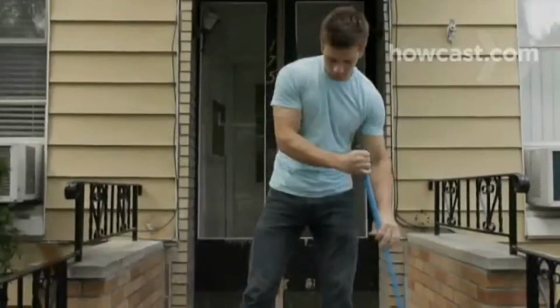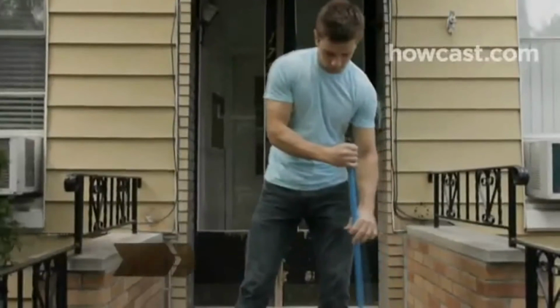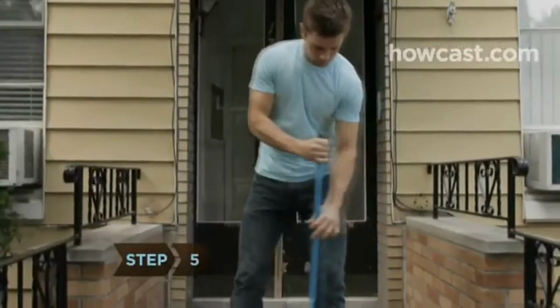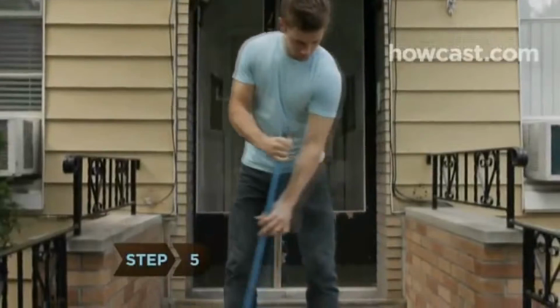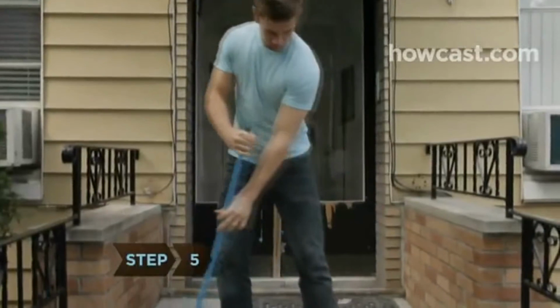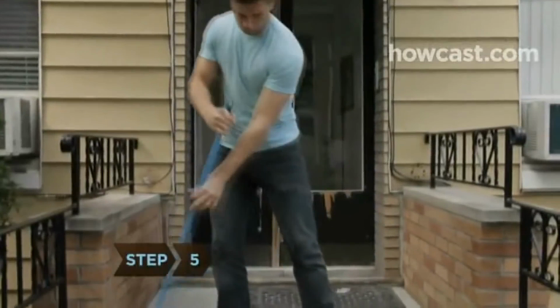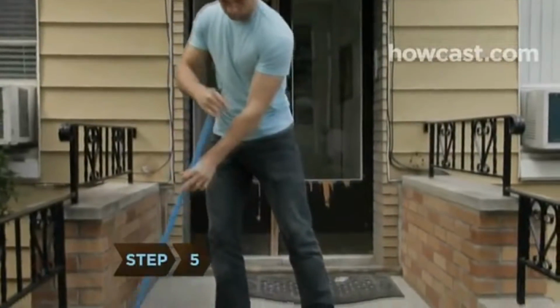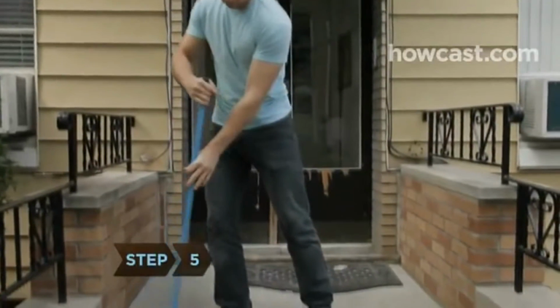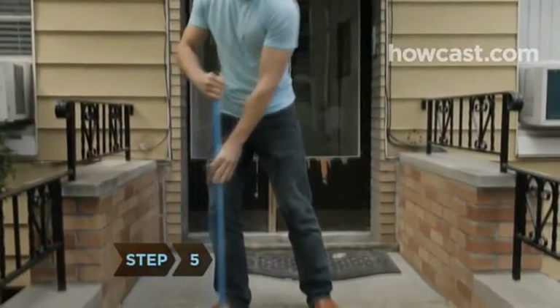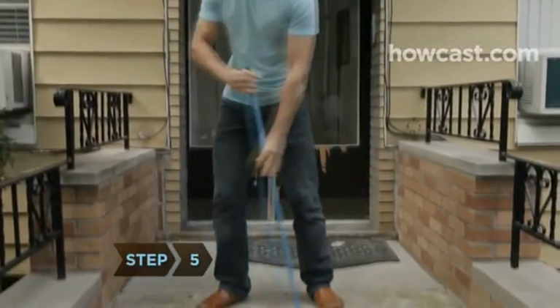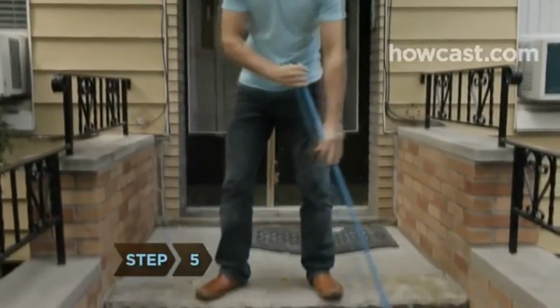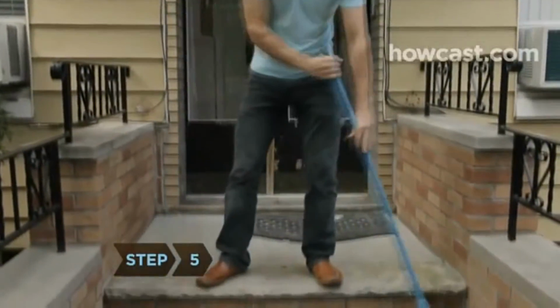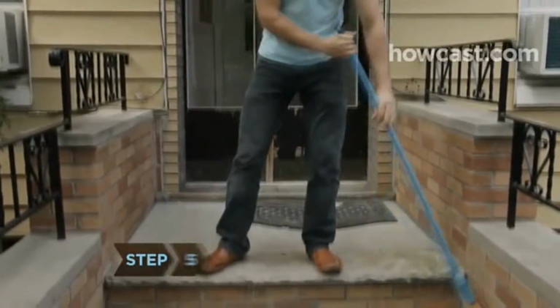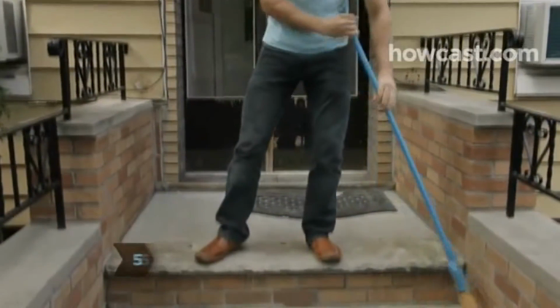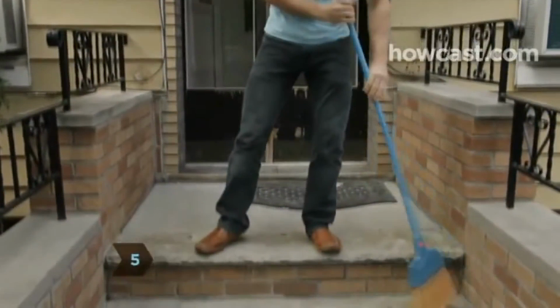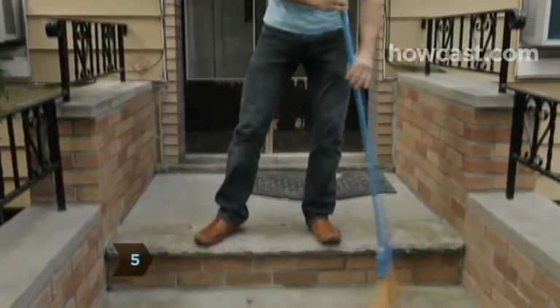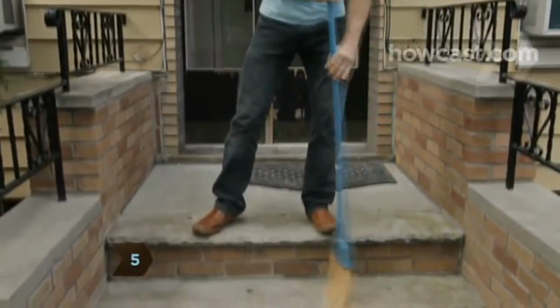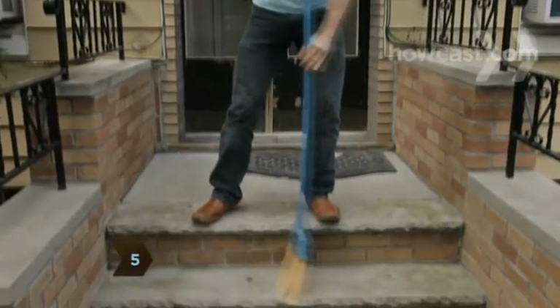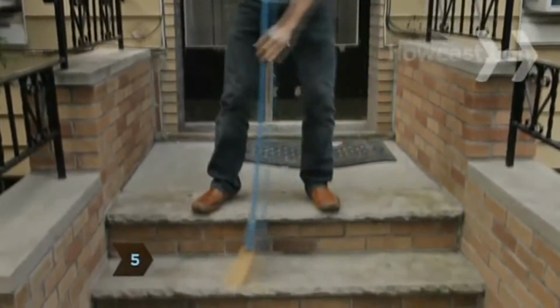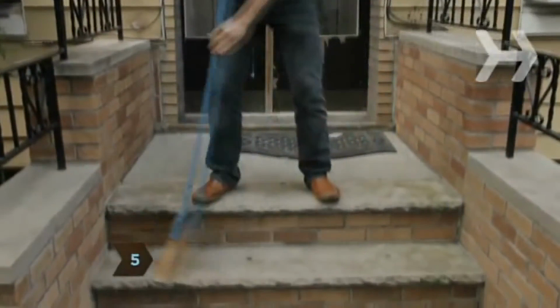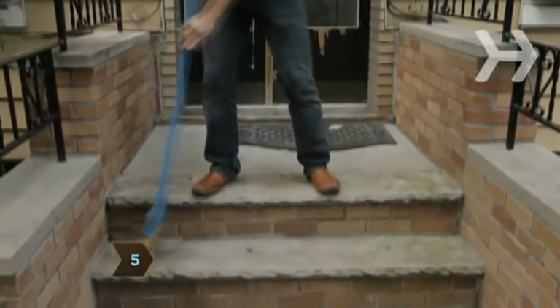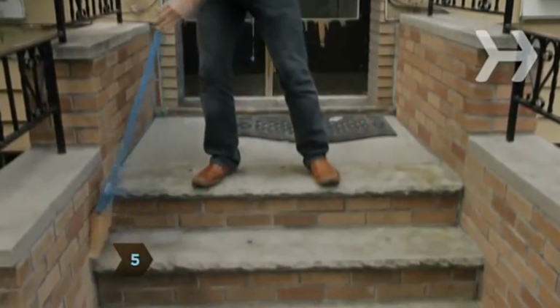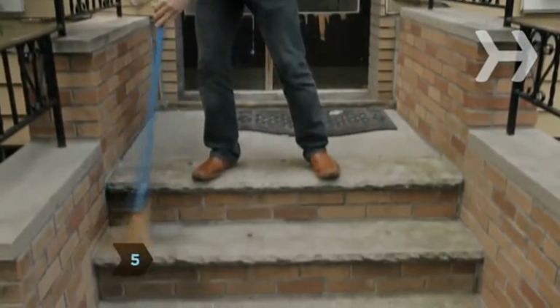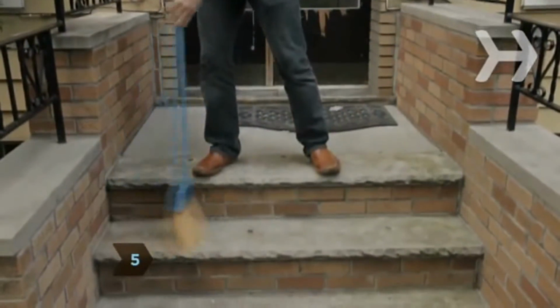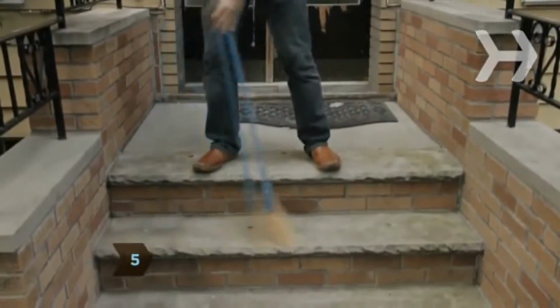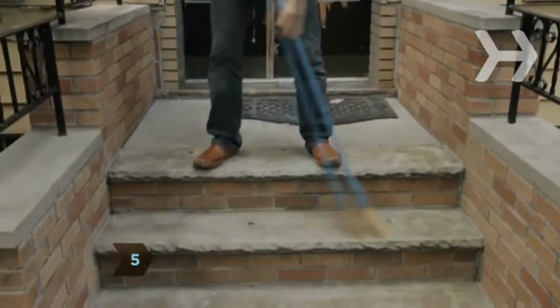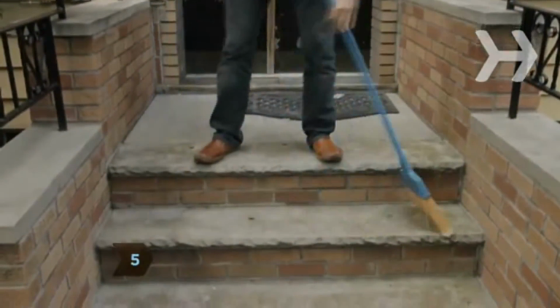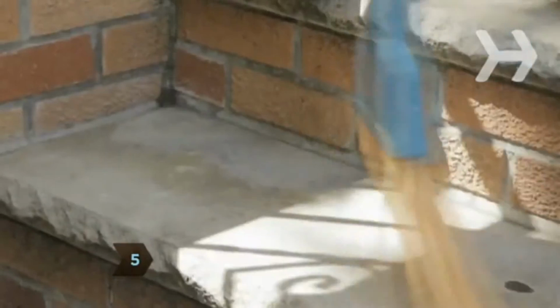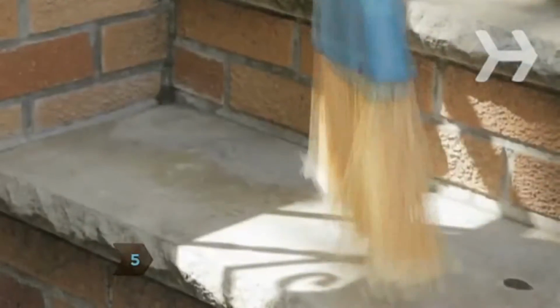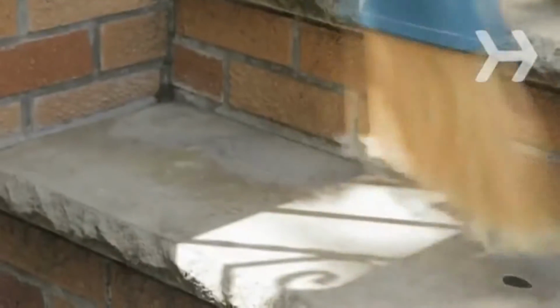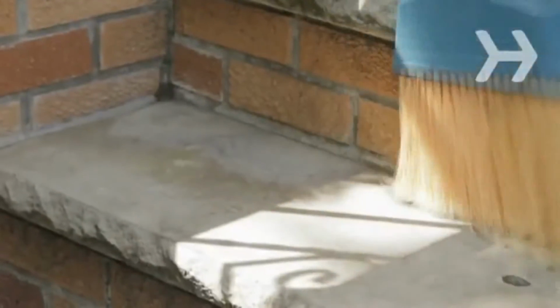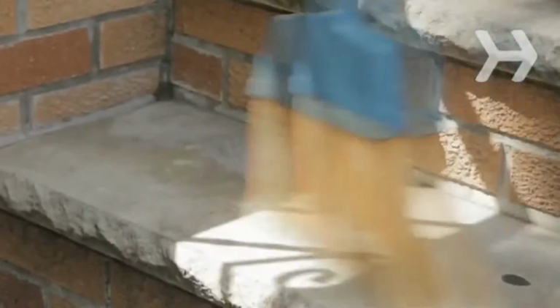Step 5. Sweep steps, driveways, and sidewalks rather than hosing them off.